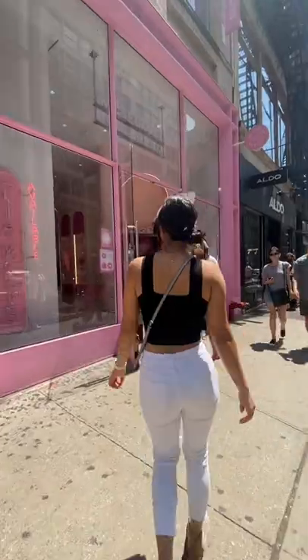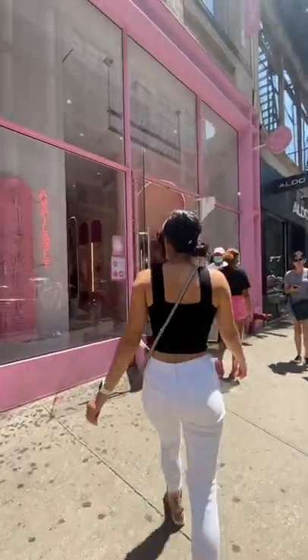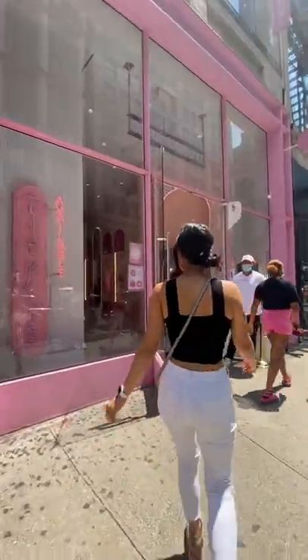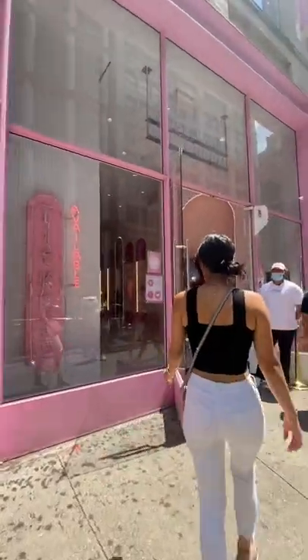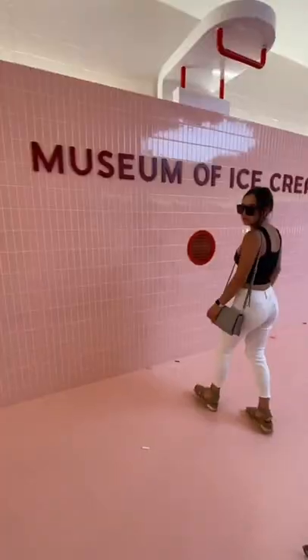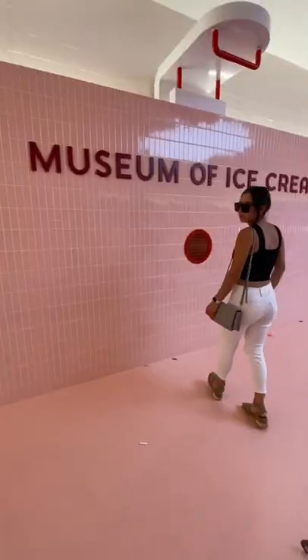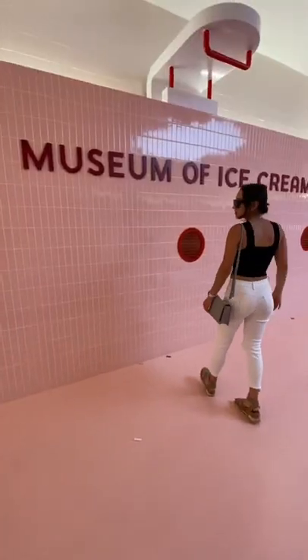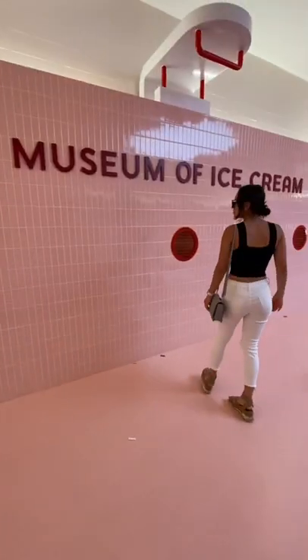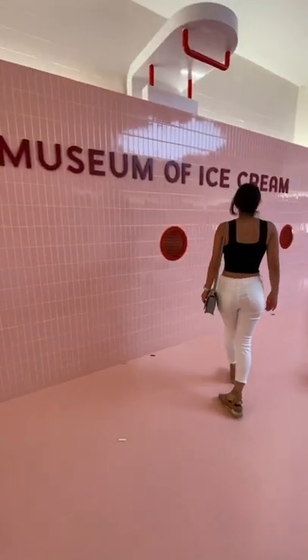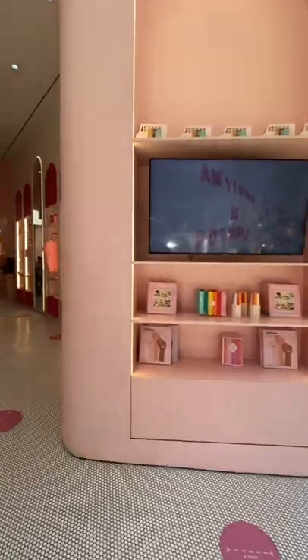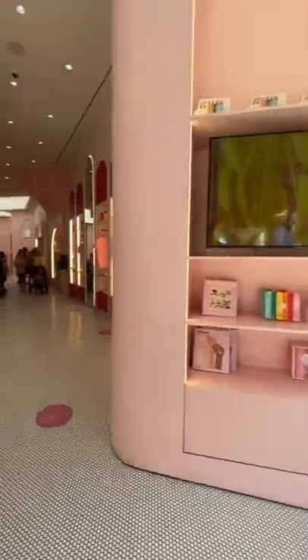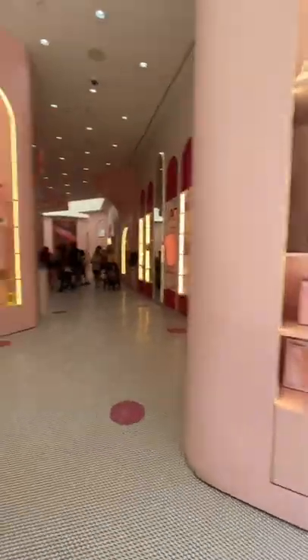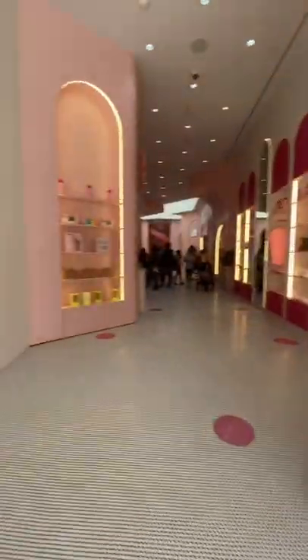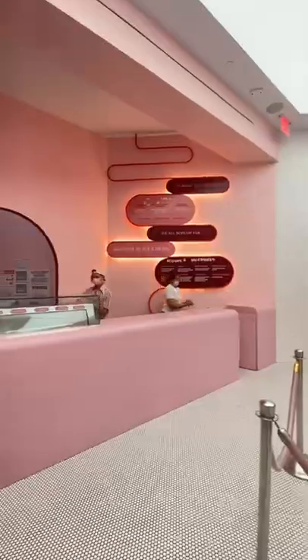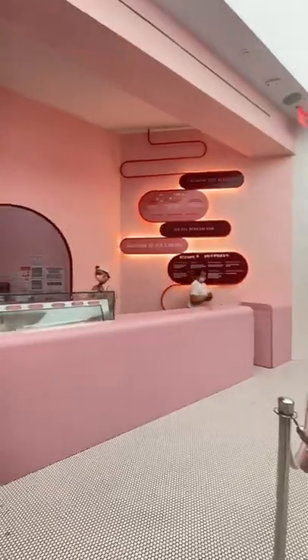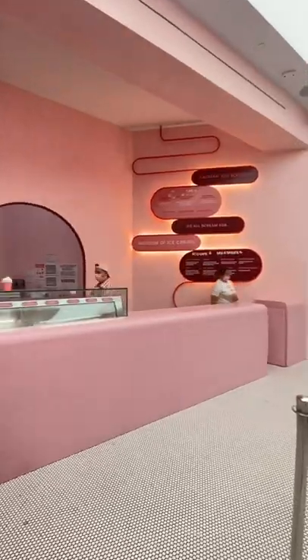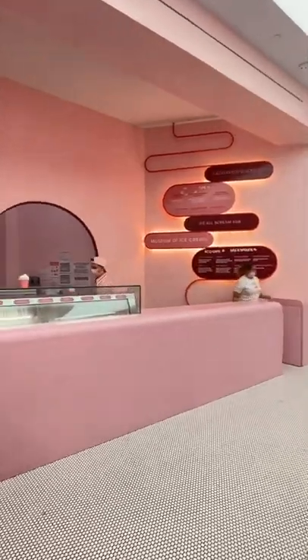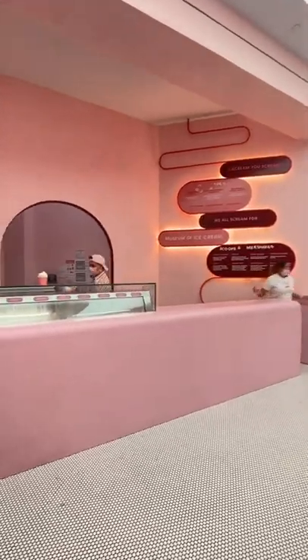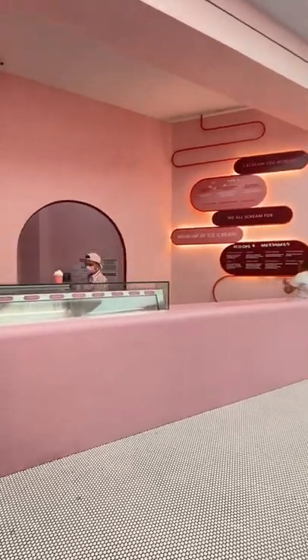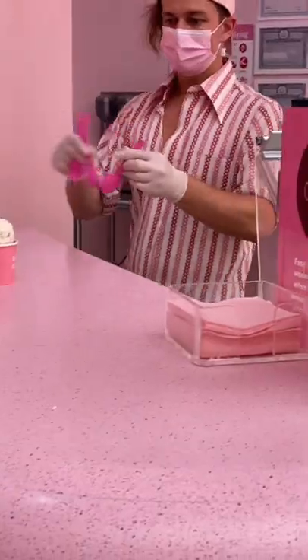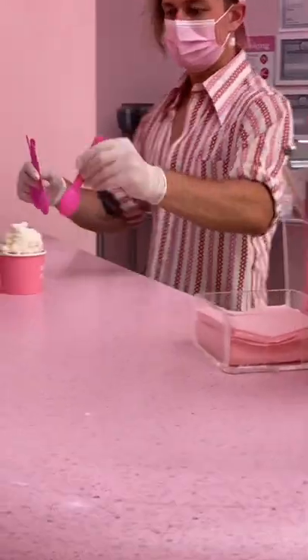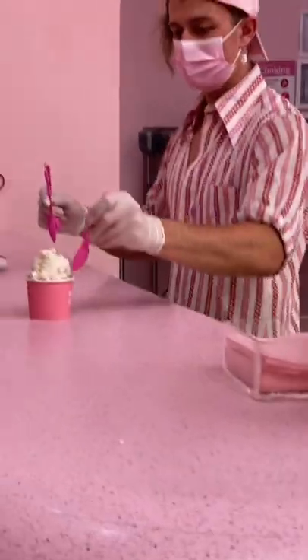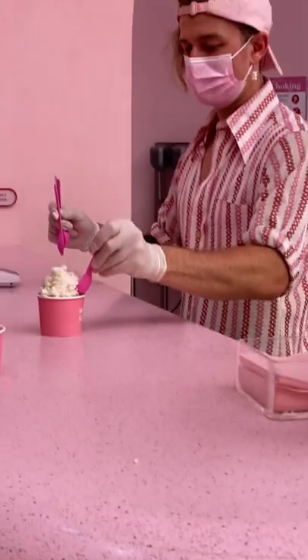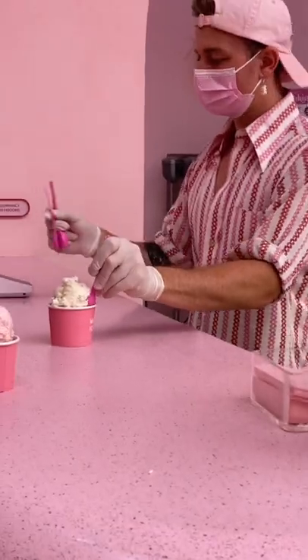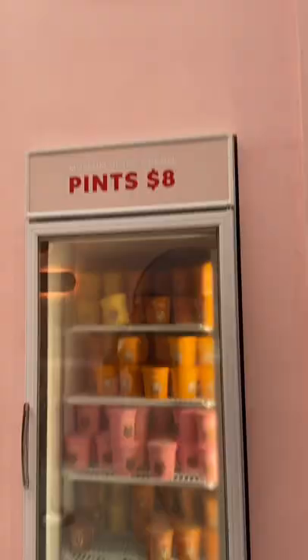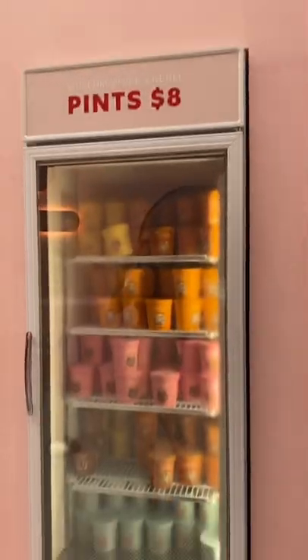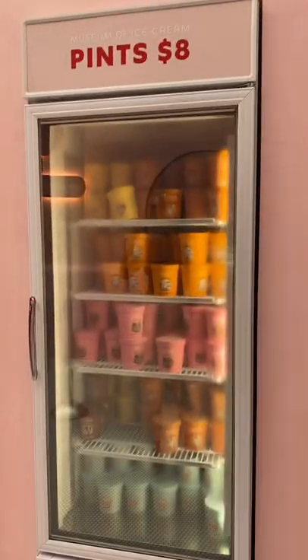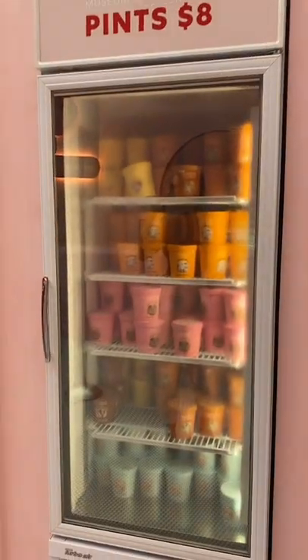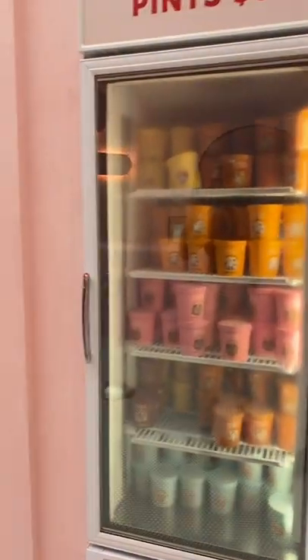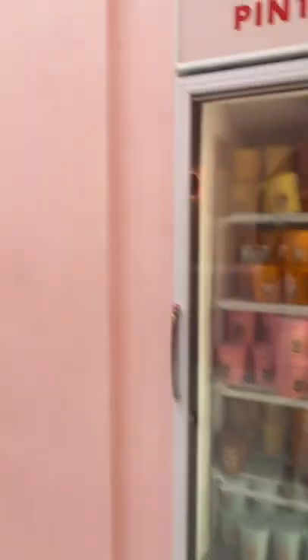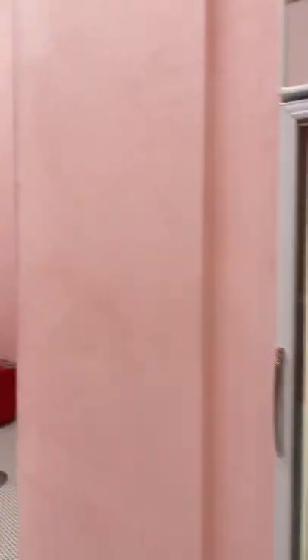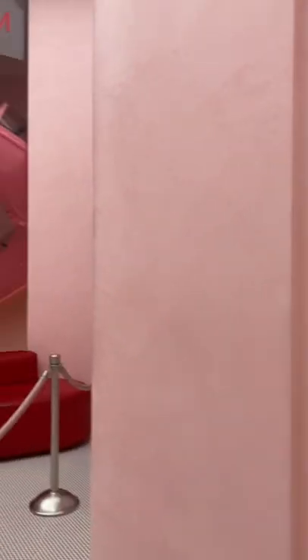We visited the ice cream museum in New York and here's how it went. They do sell ice cream at the entrance, but I'm gonna let you in on a little secret — do not buy the ice cream just yet.